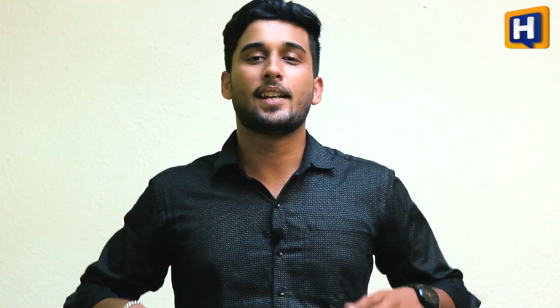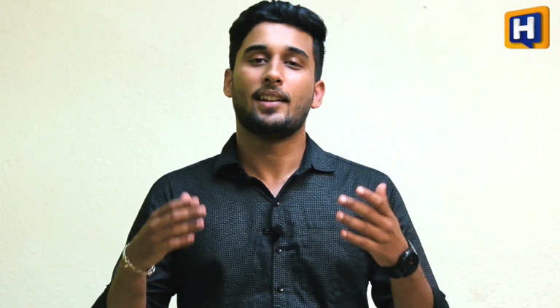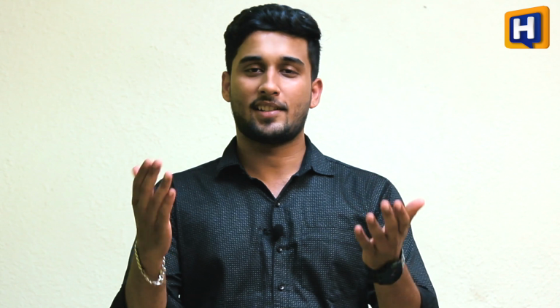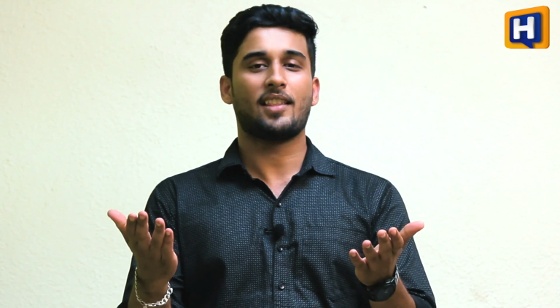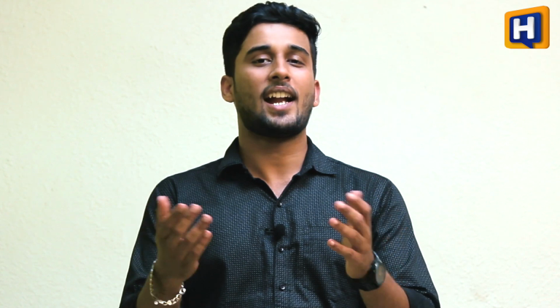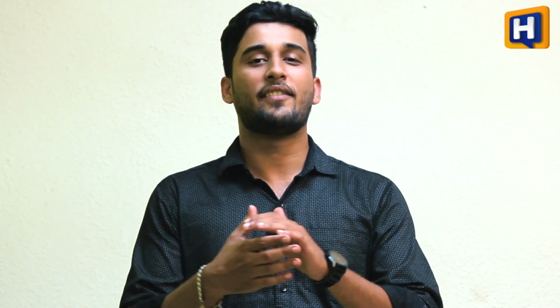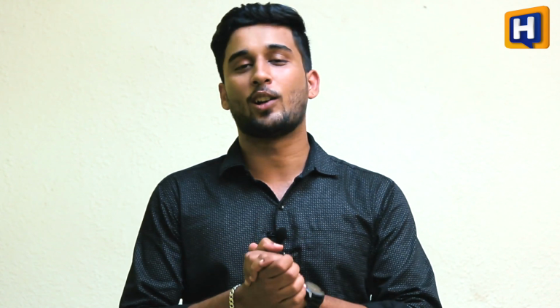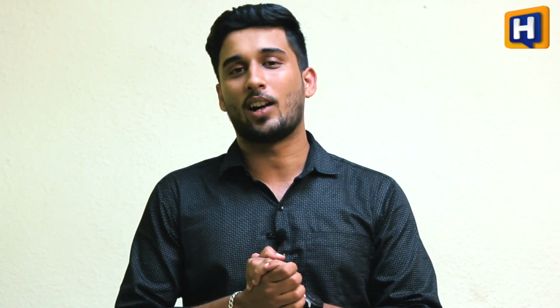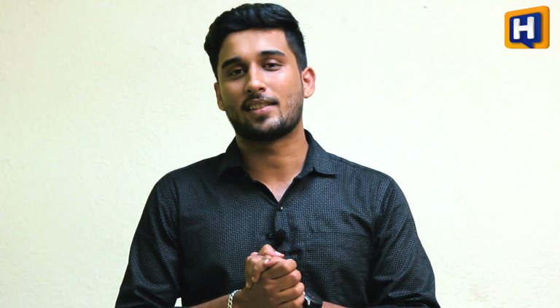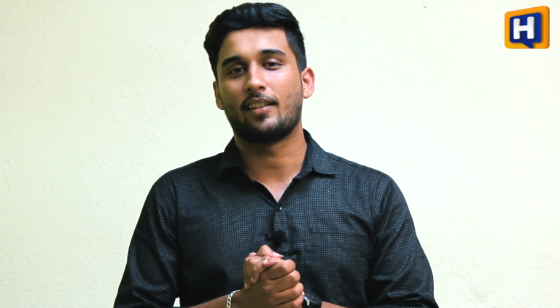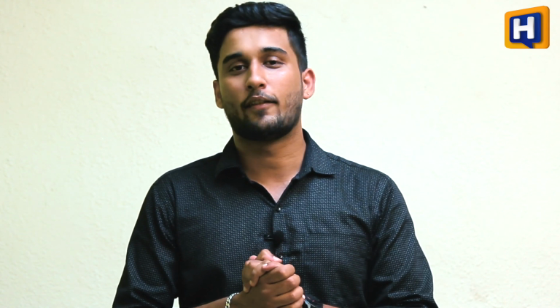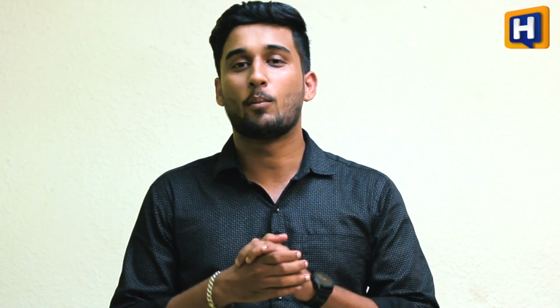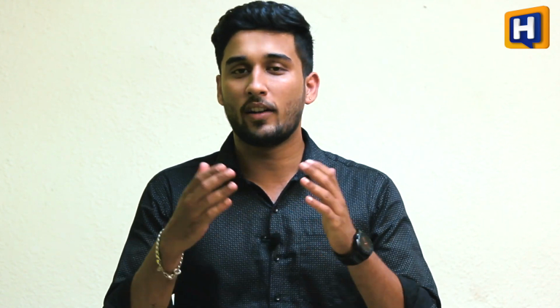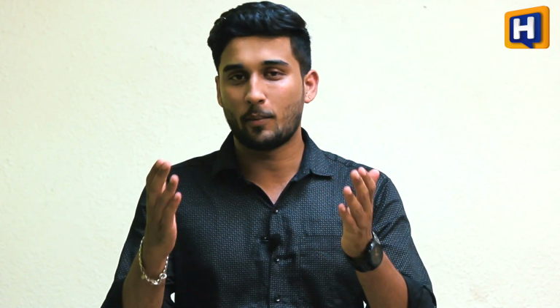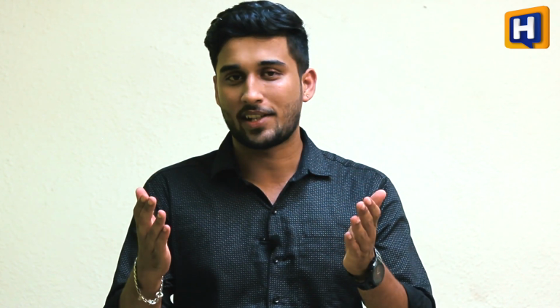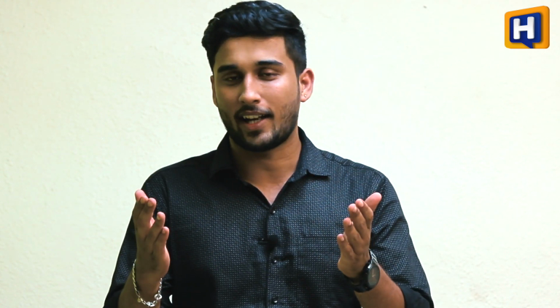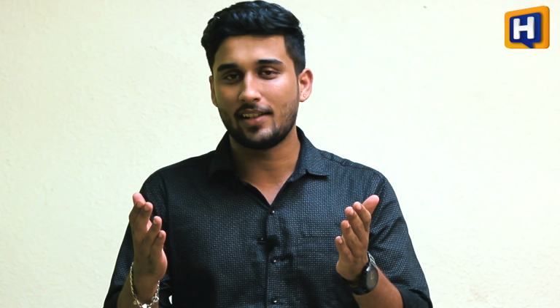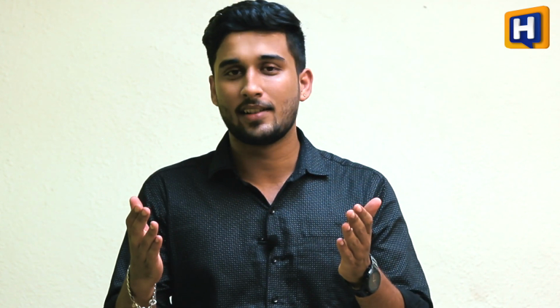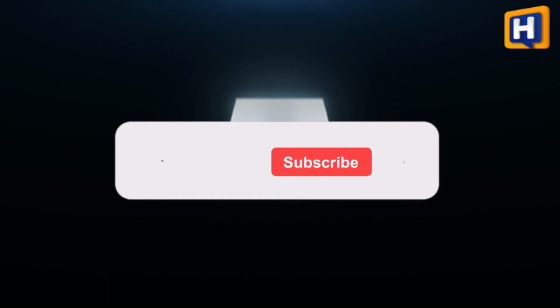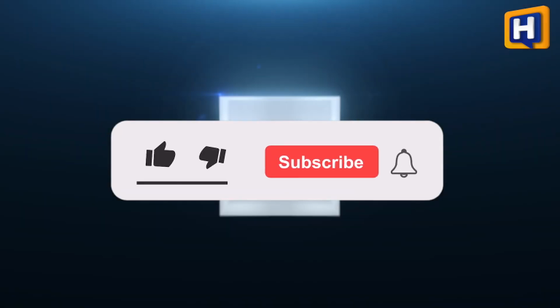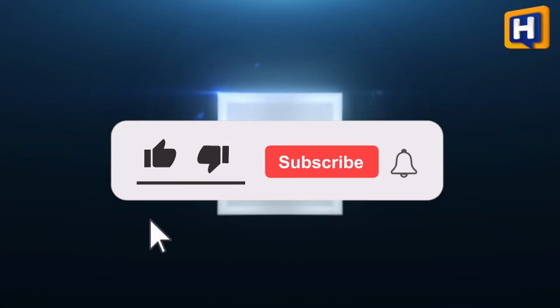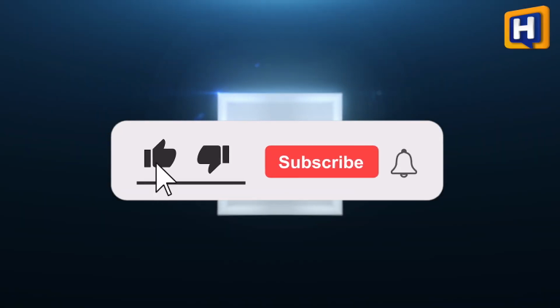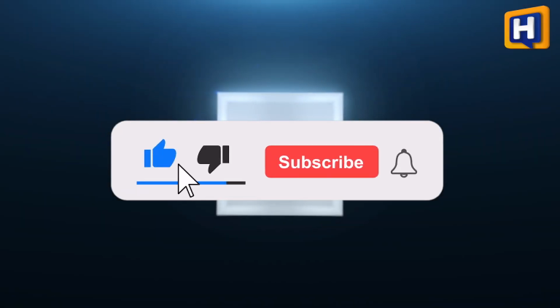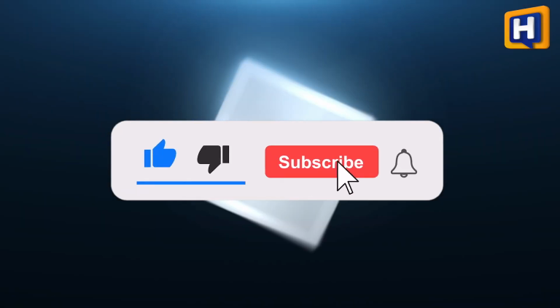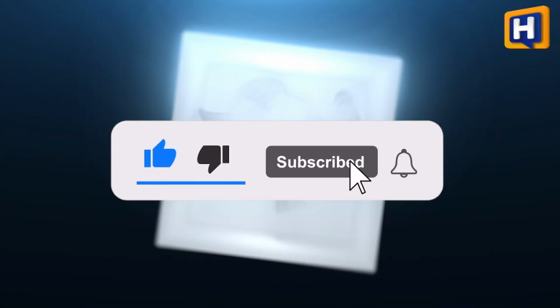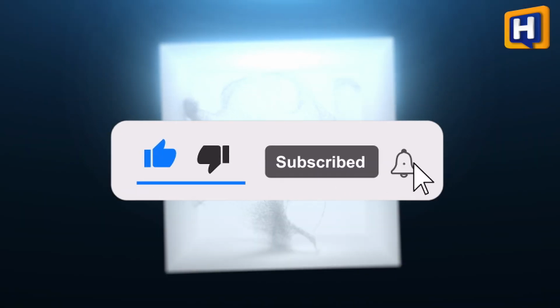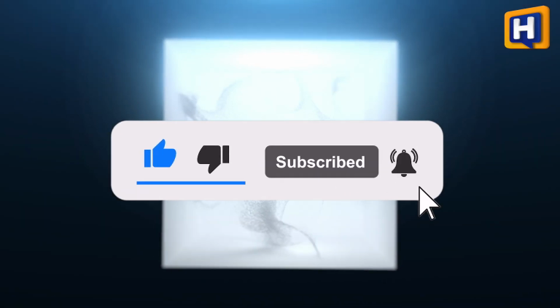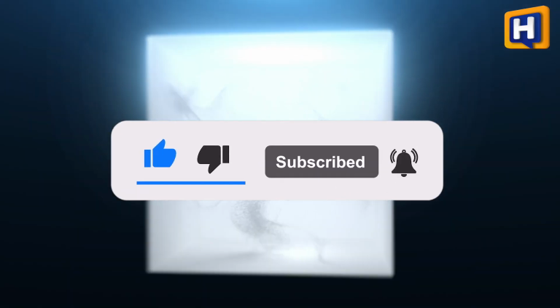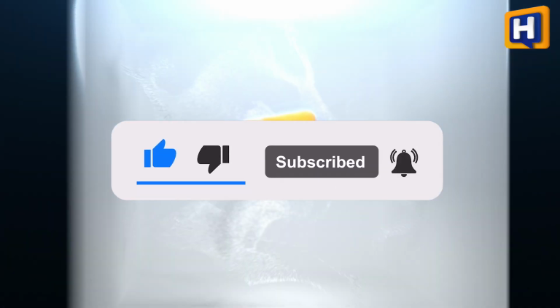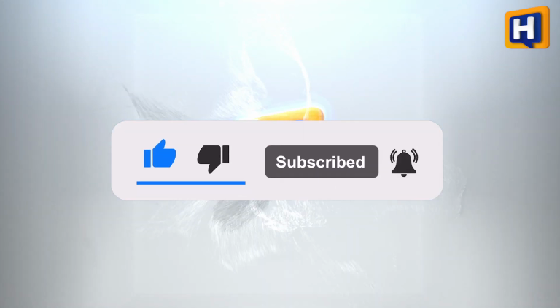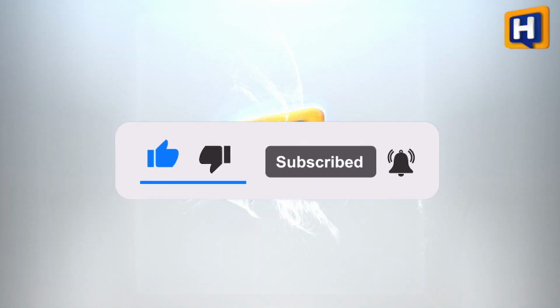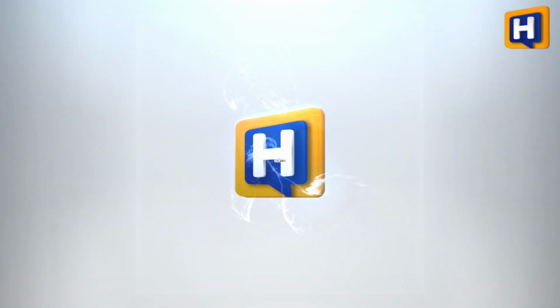See, it's not that difficult to understand. For more information like this, like, share, and subscribe to HomeReviews.